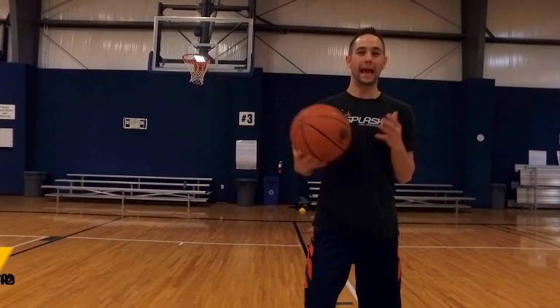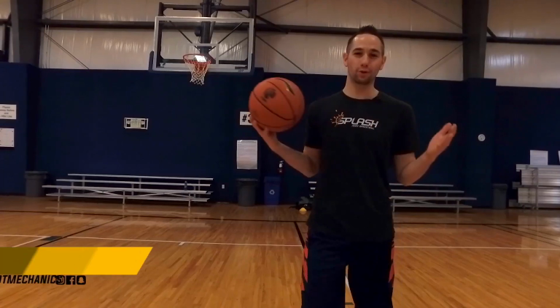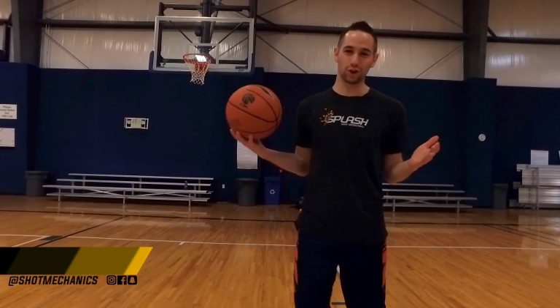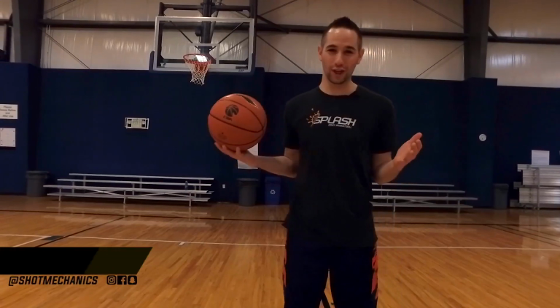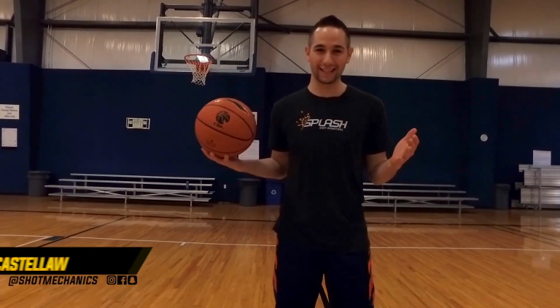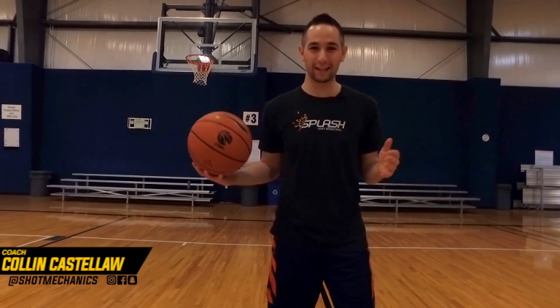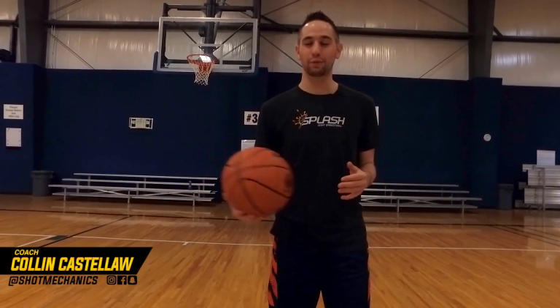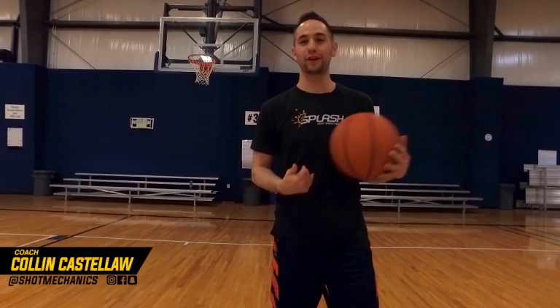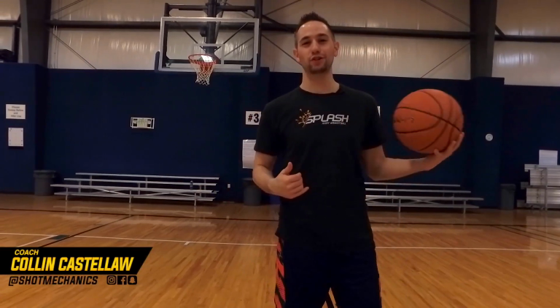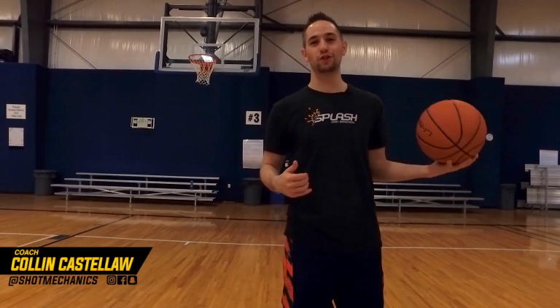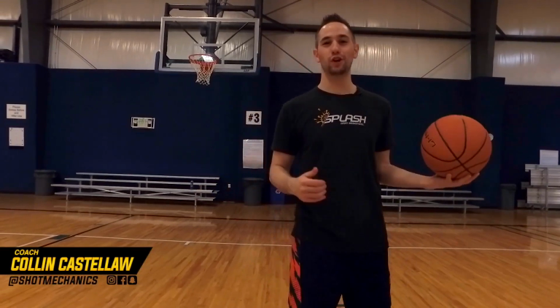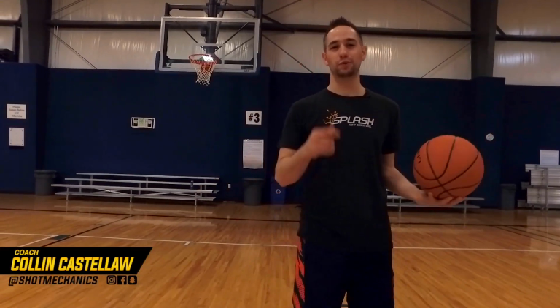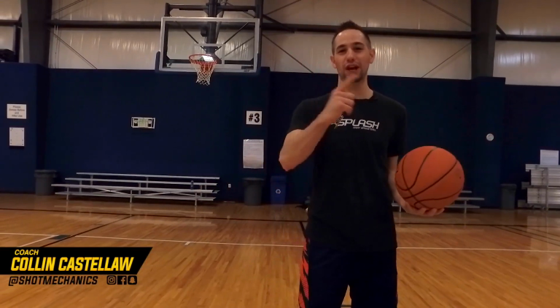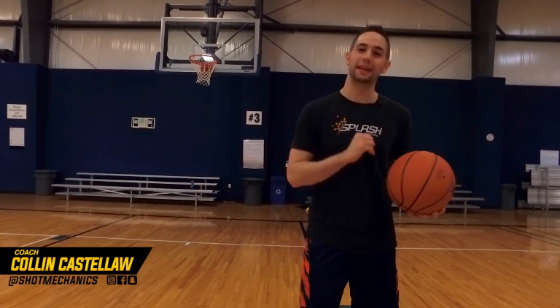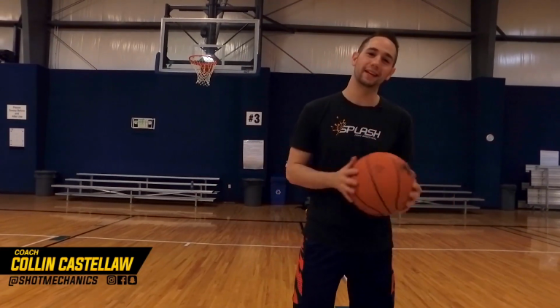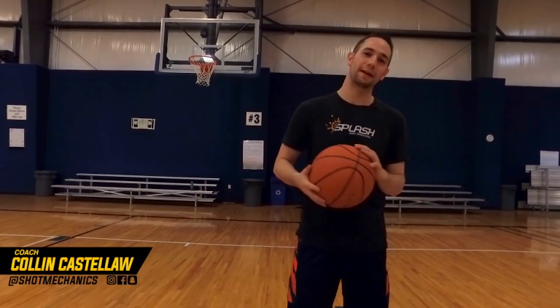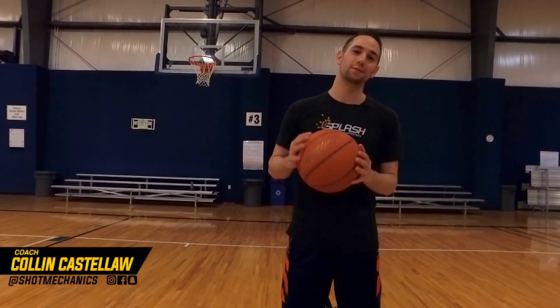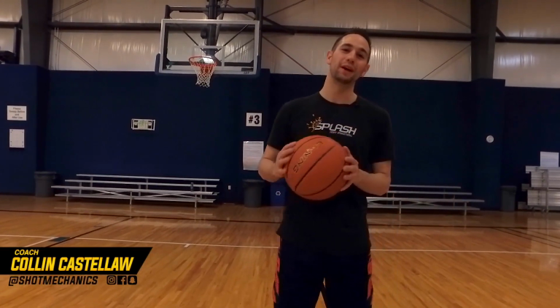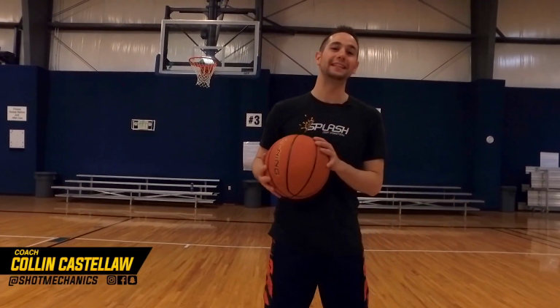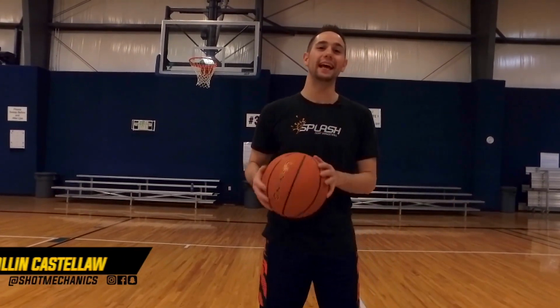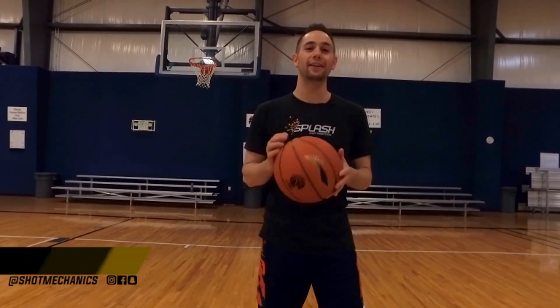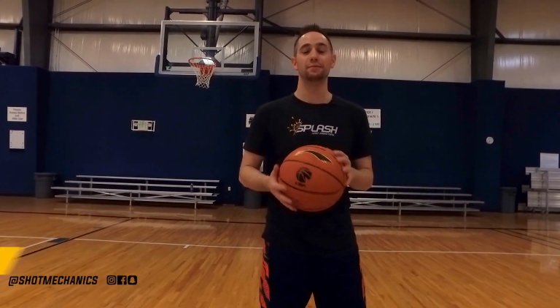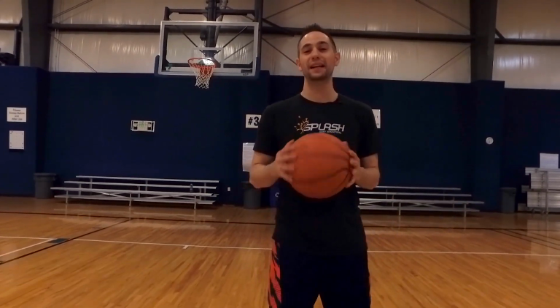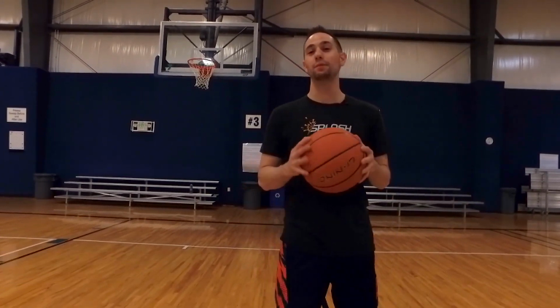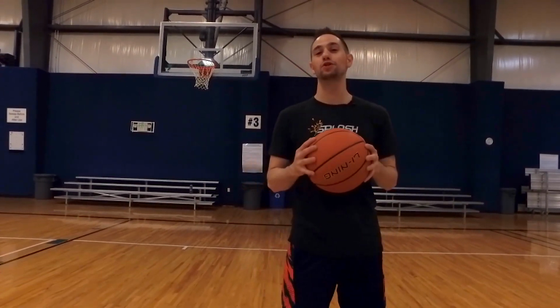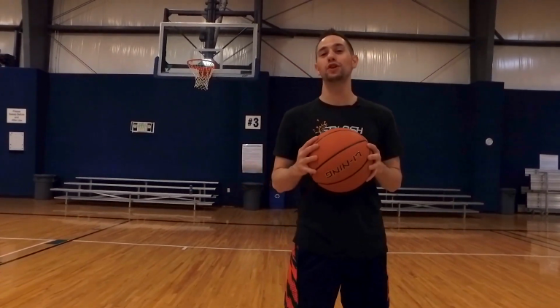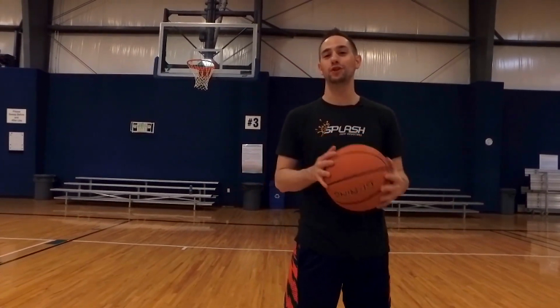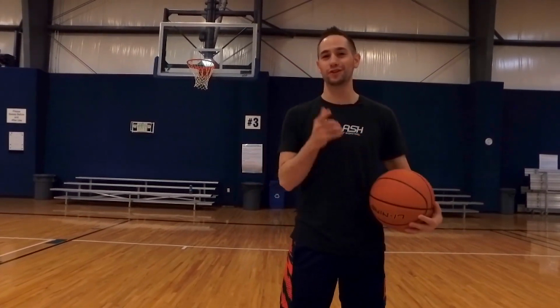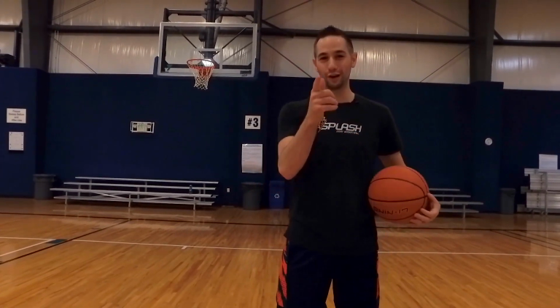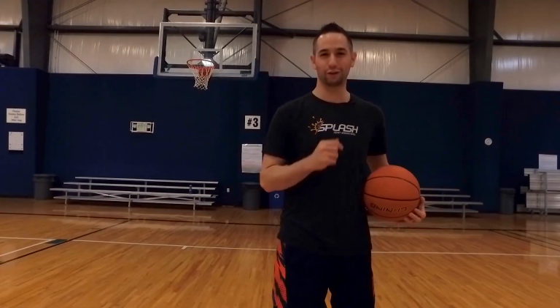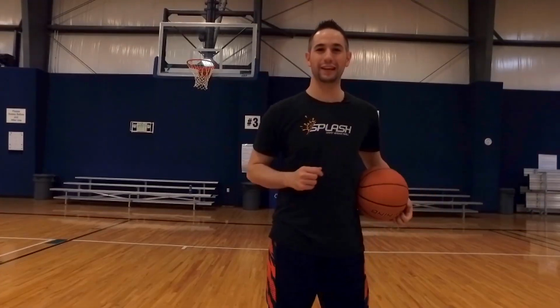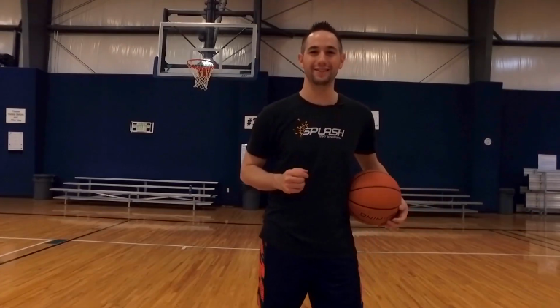Hey, I'm Coach Collin Castell, a professional shooting coach with Shot Mechanics Basketball, and today I've got some basketball shooting drills for kids.